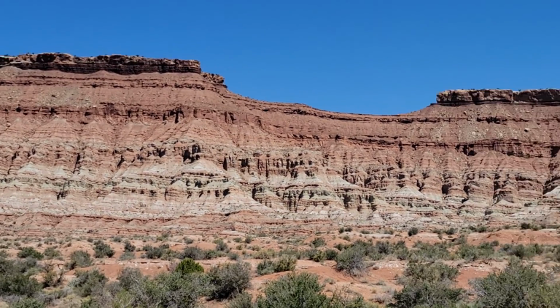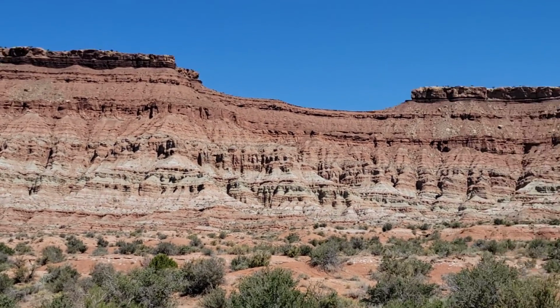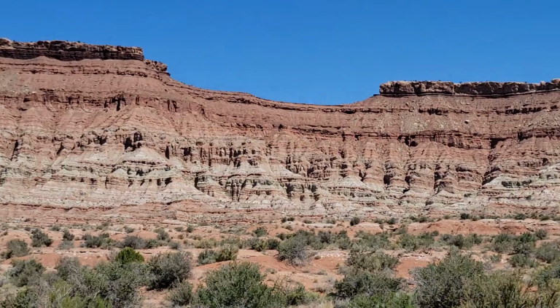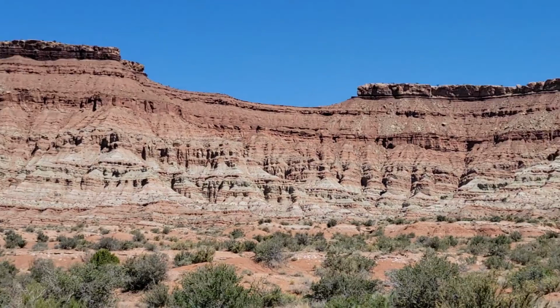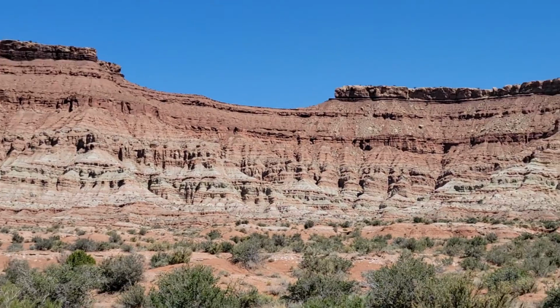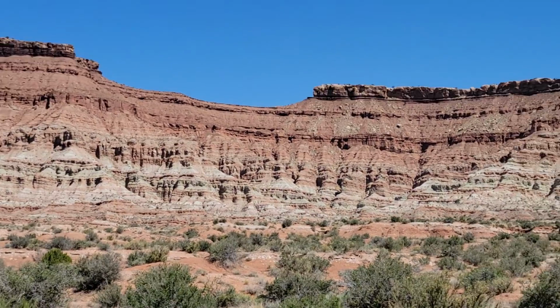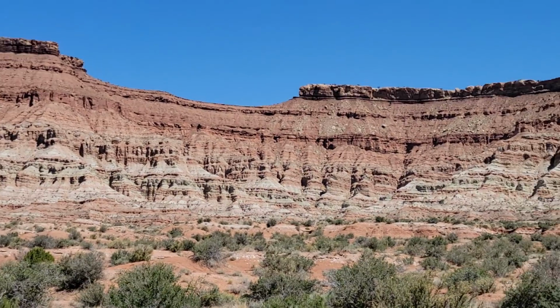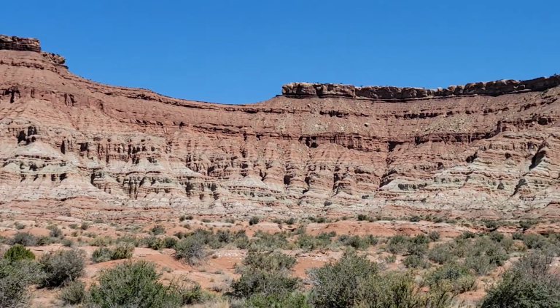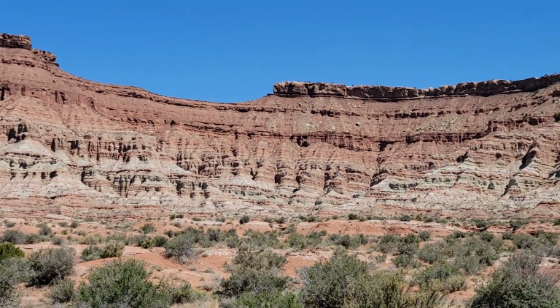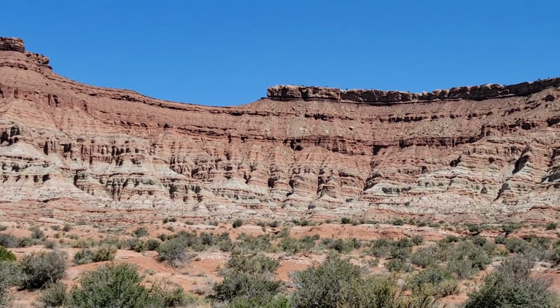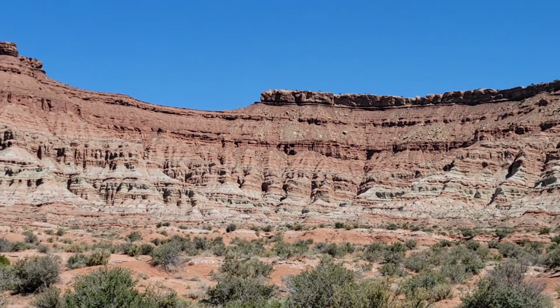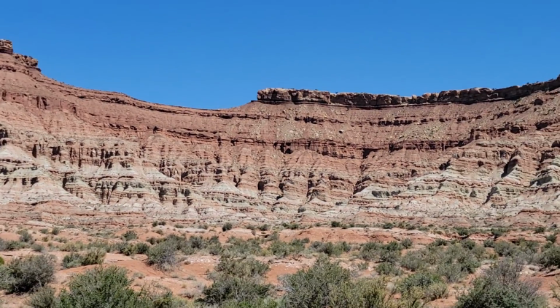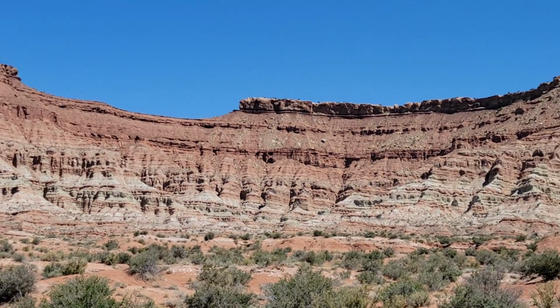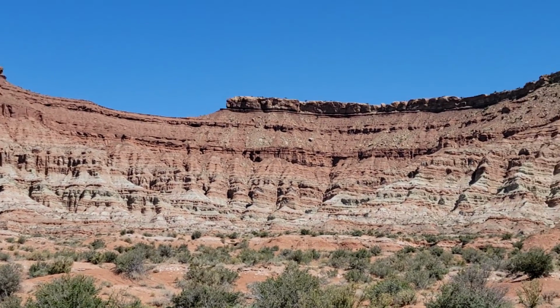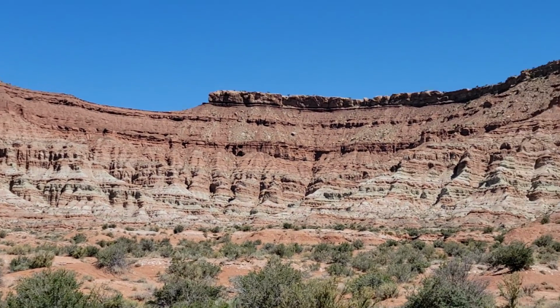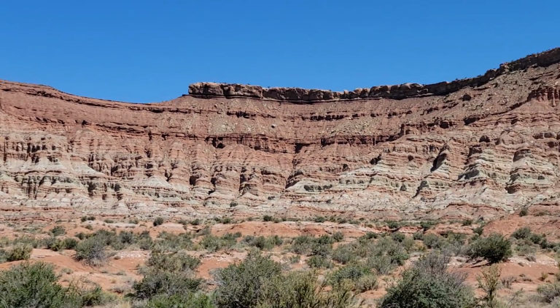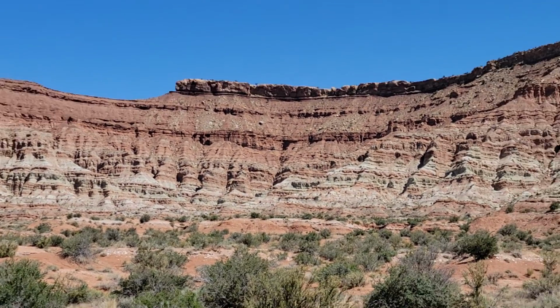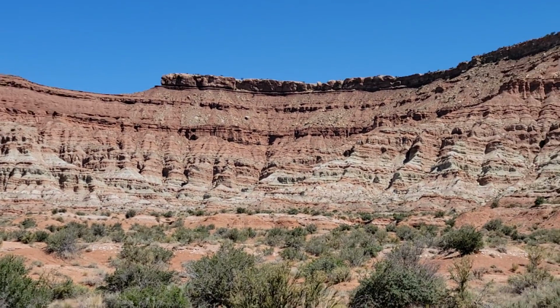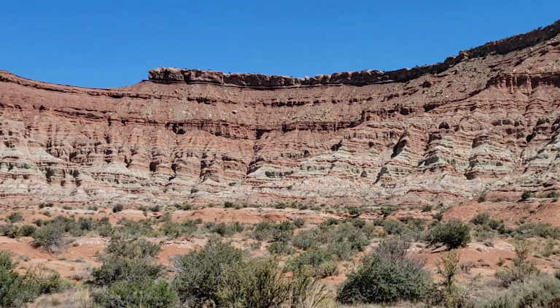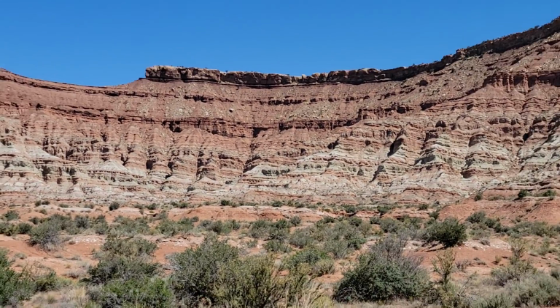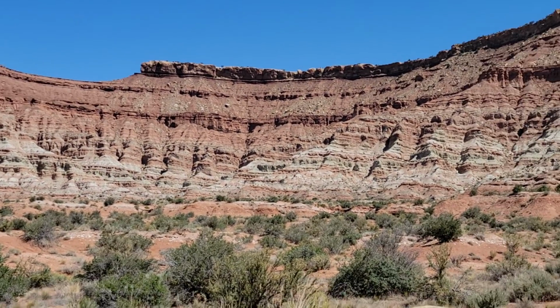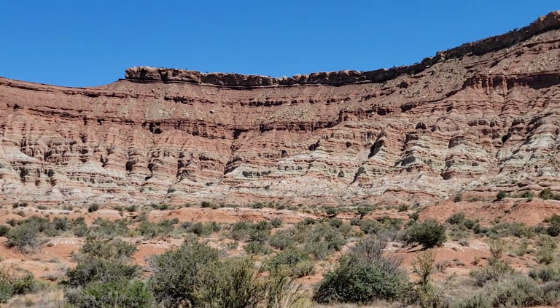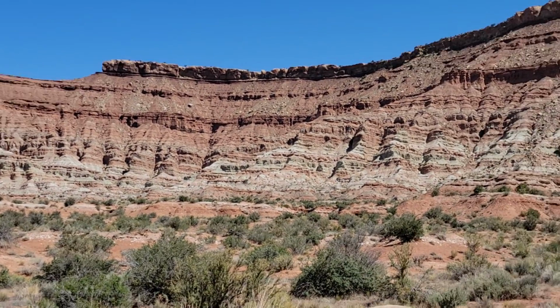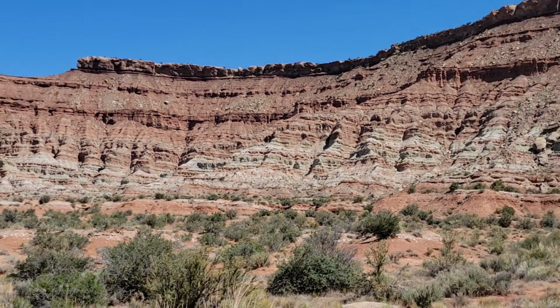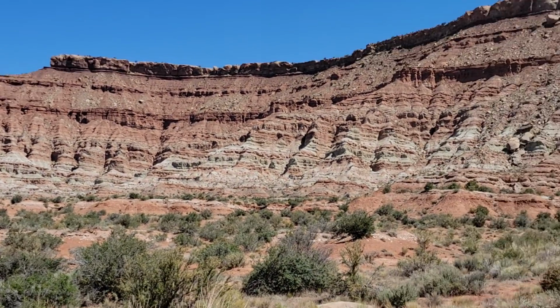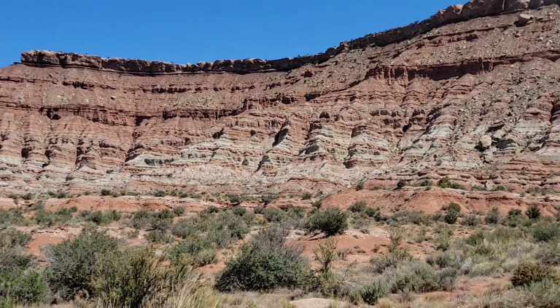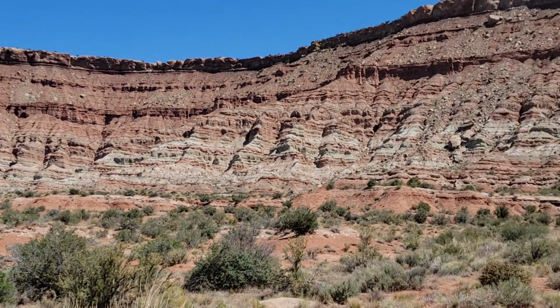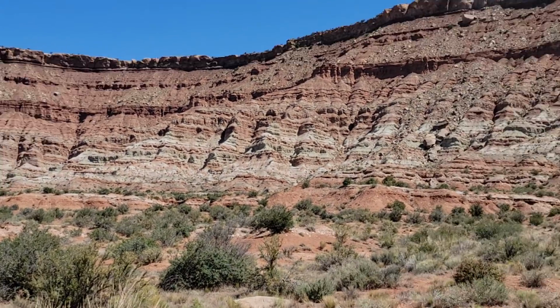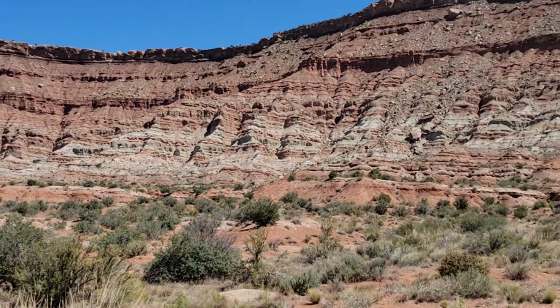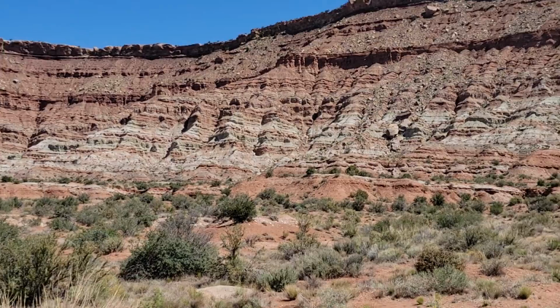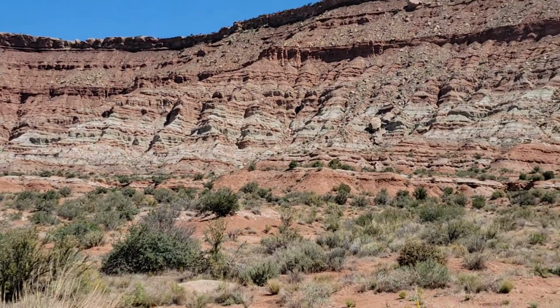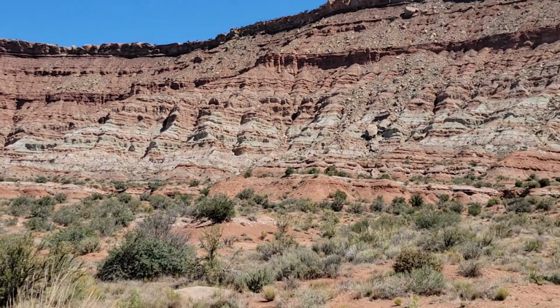This was laid down in a desert about 230 million years ago during the Triassic.